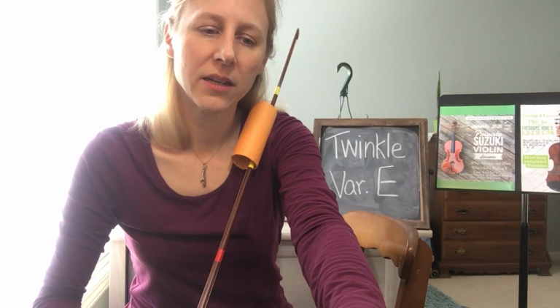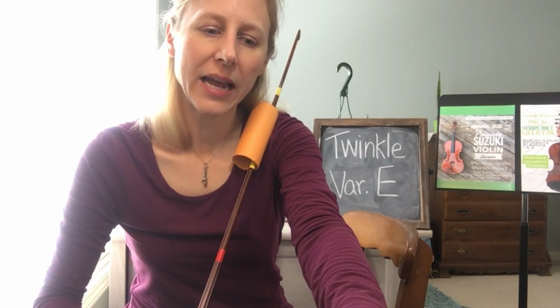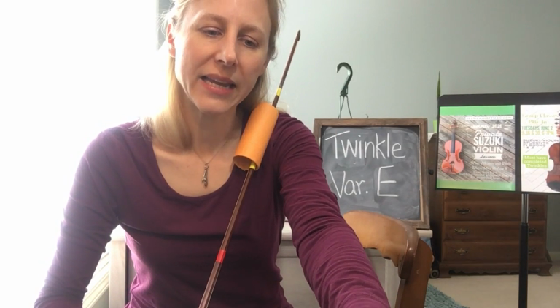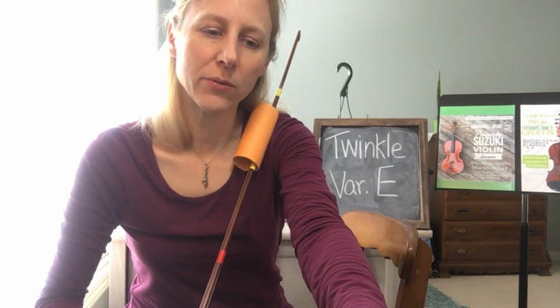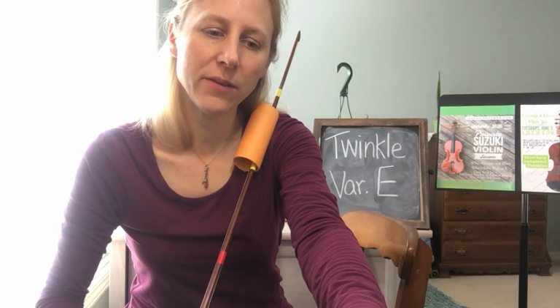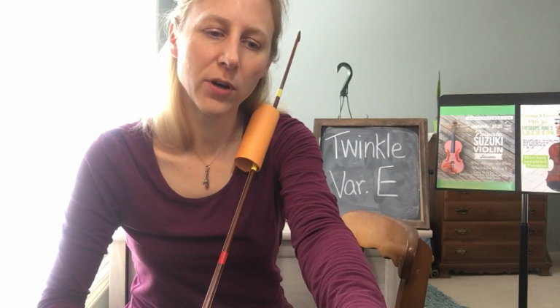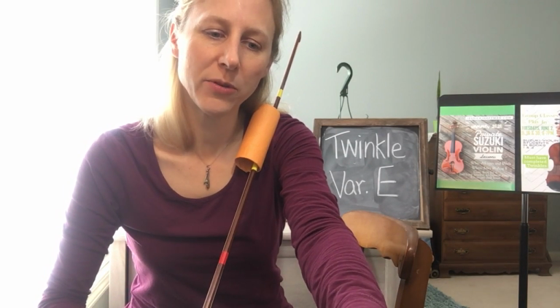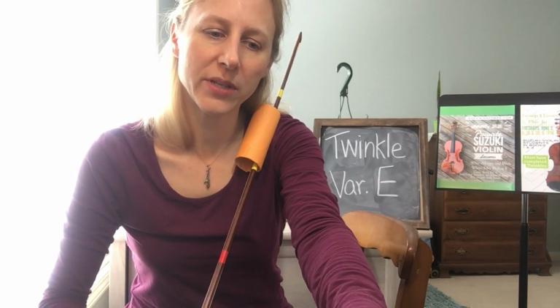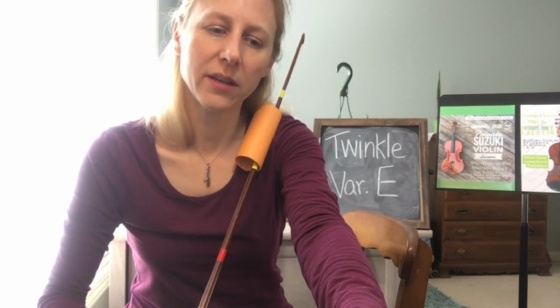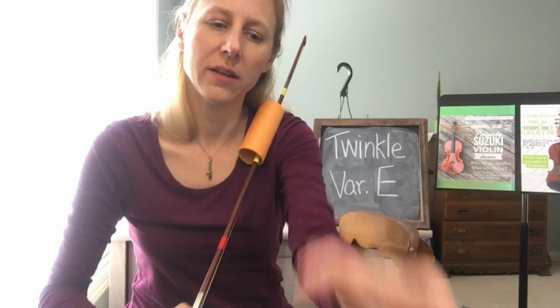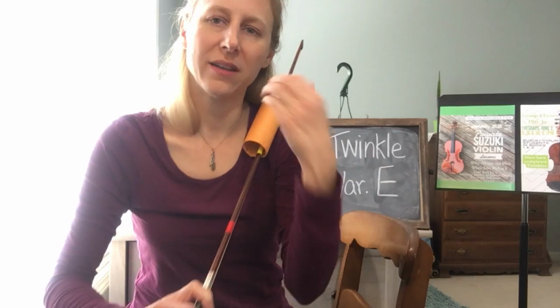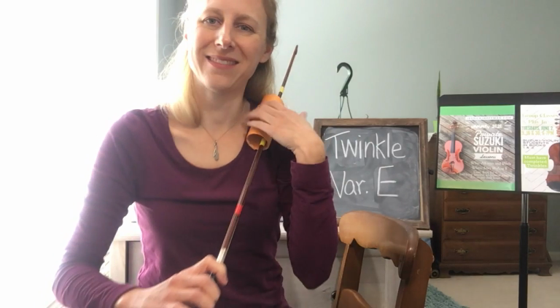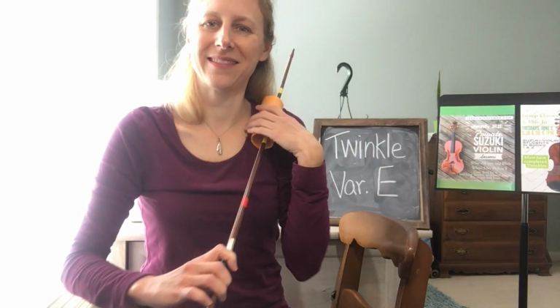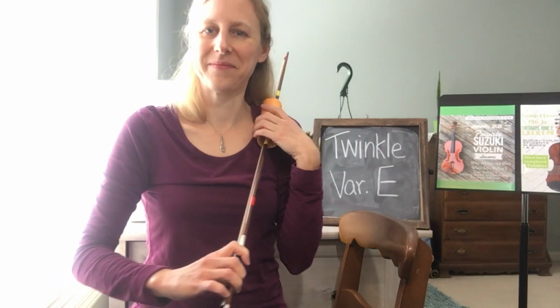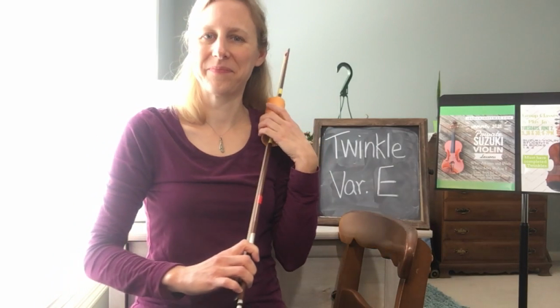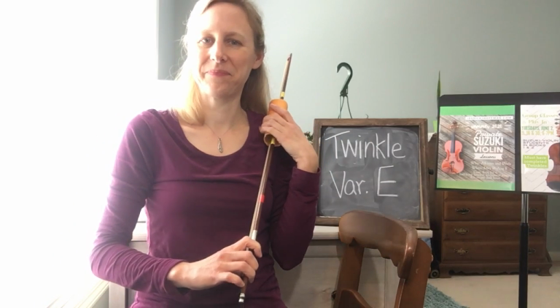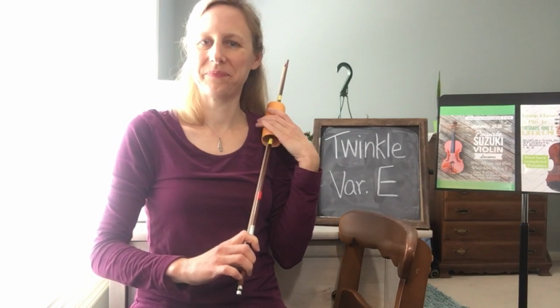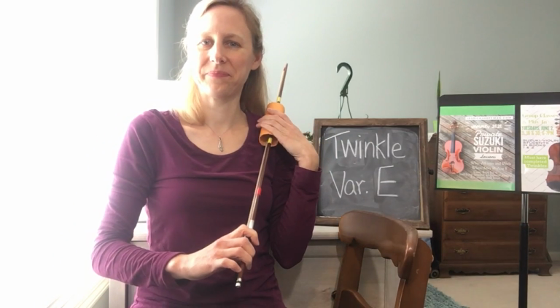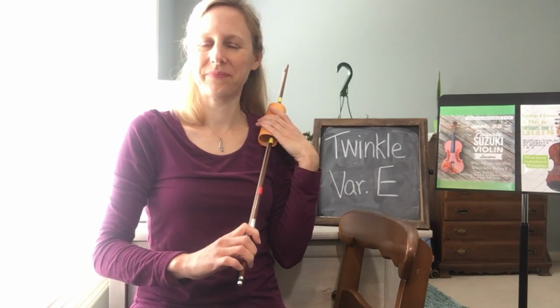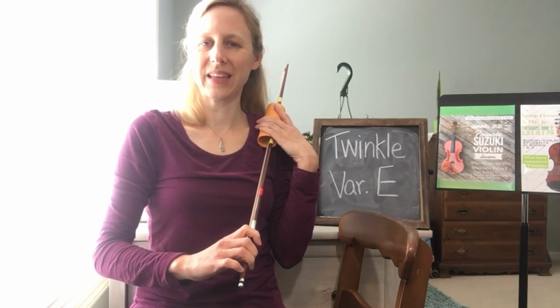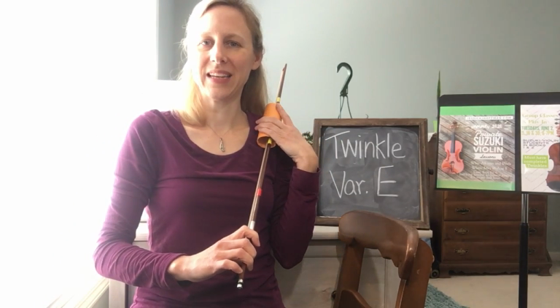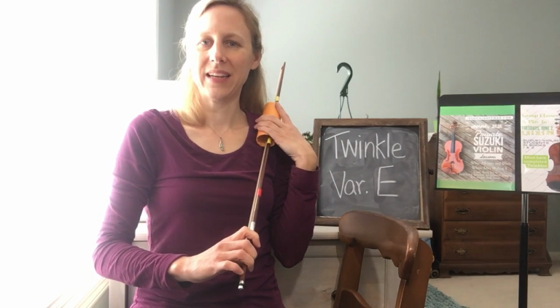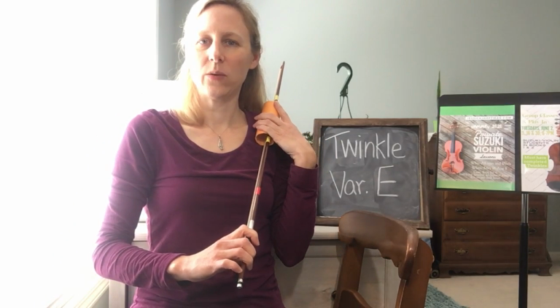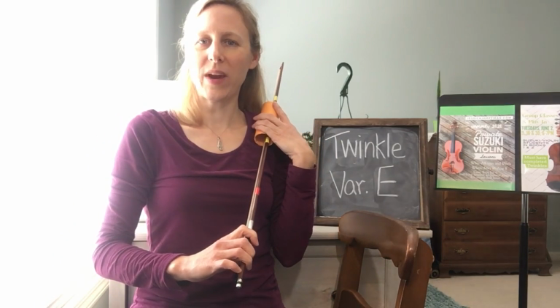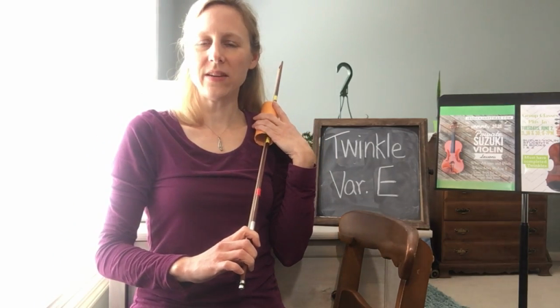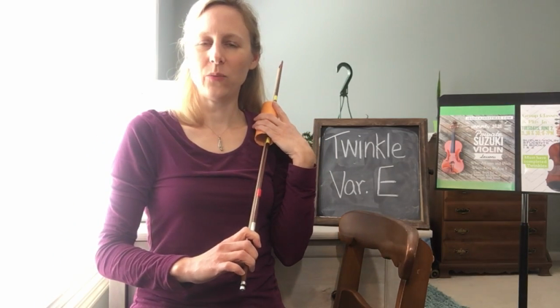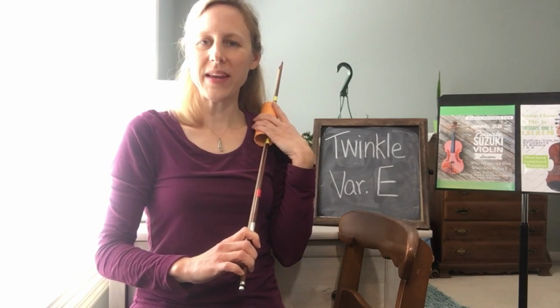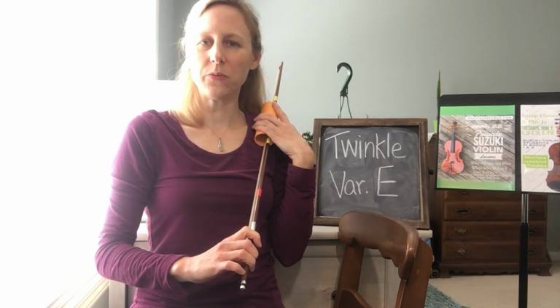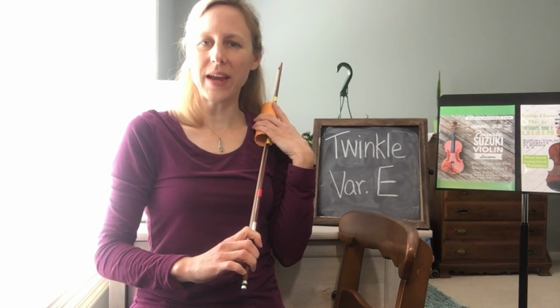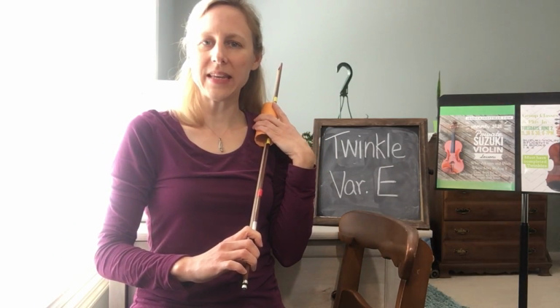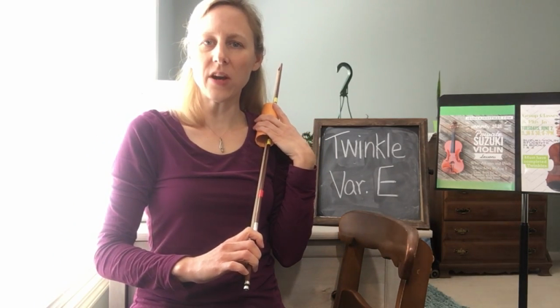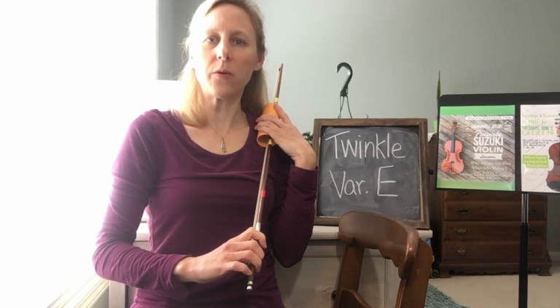Get ready for our music. And we're ready to go.